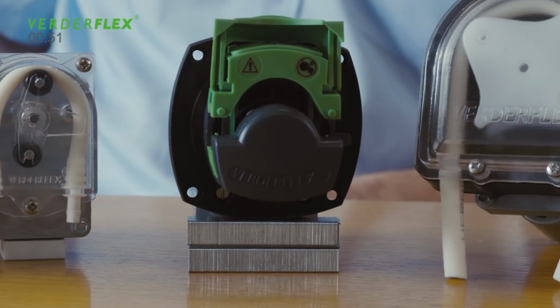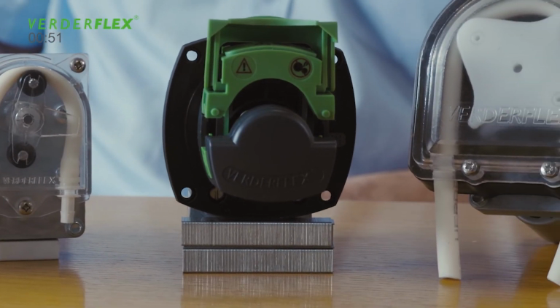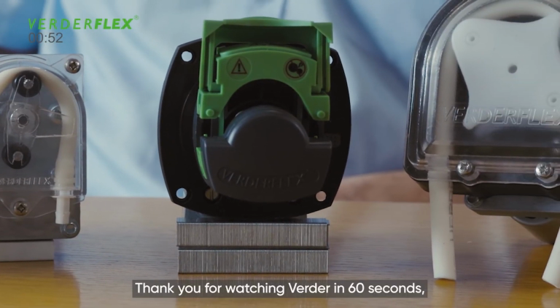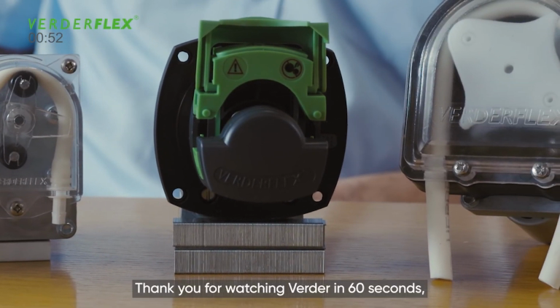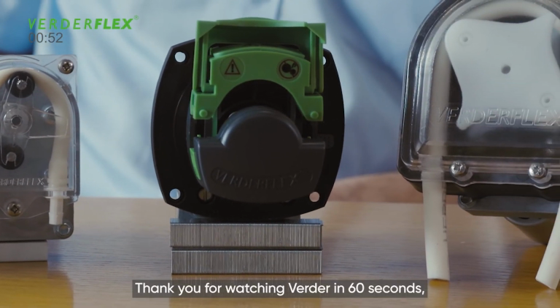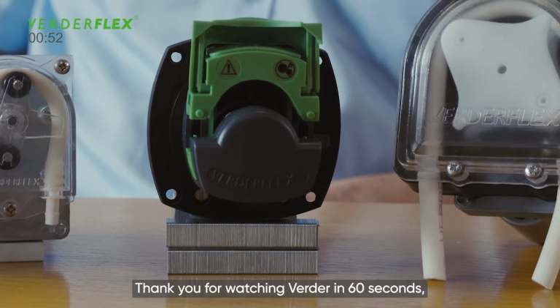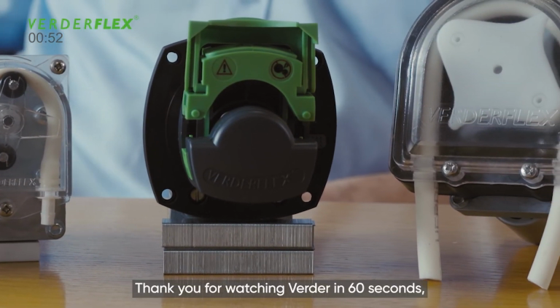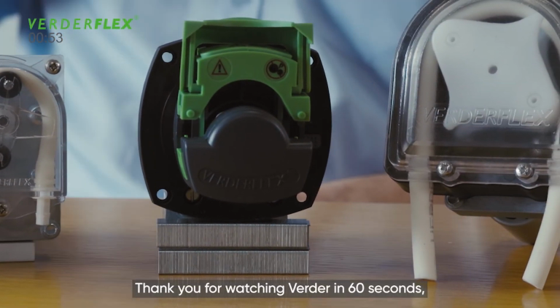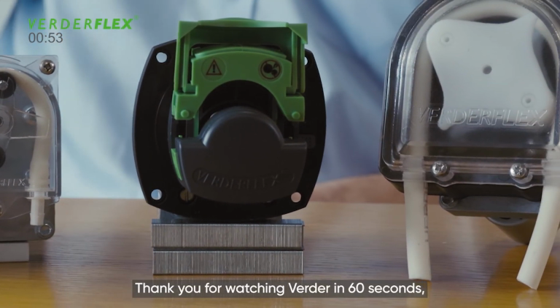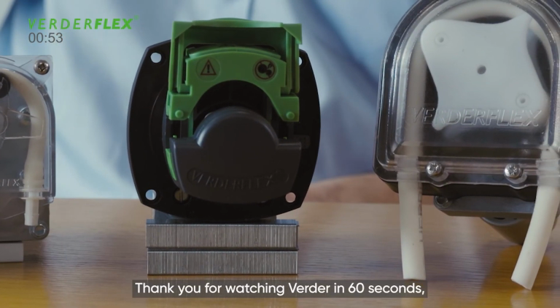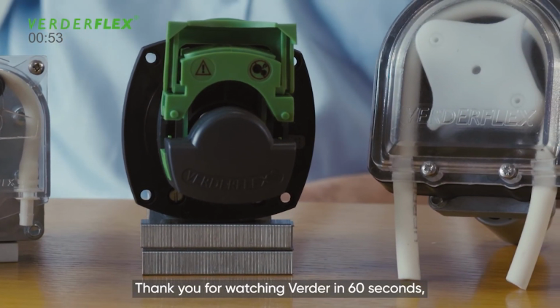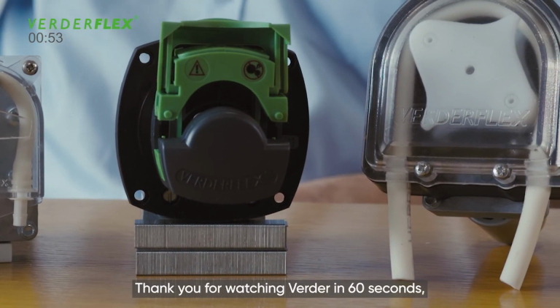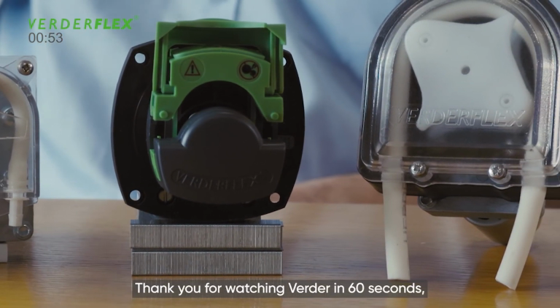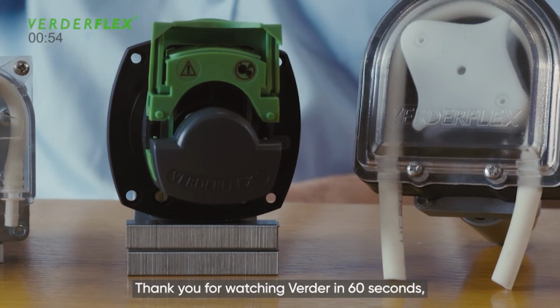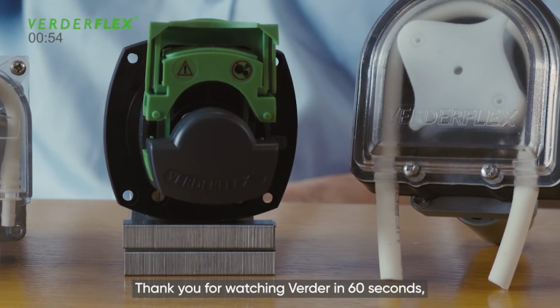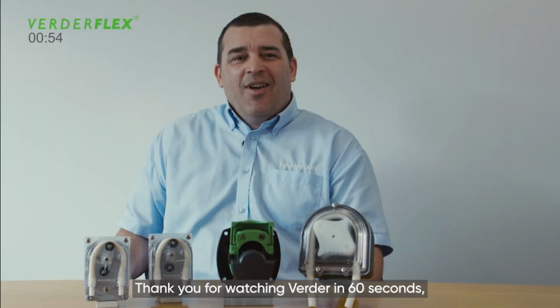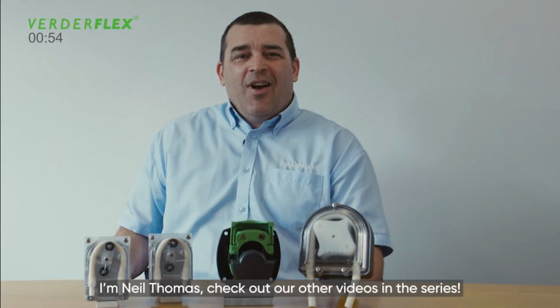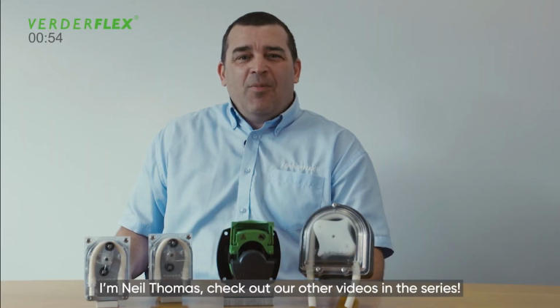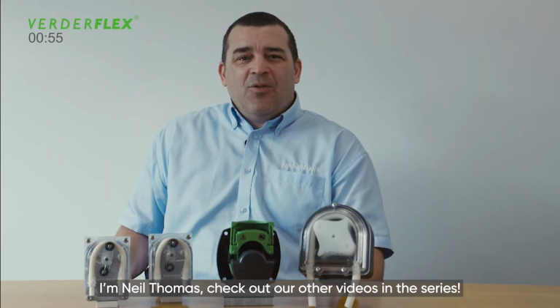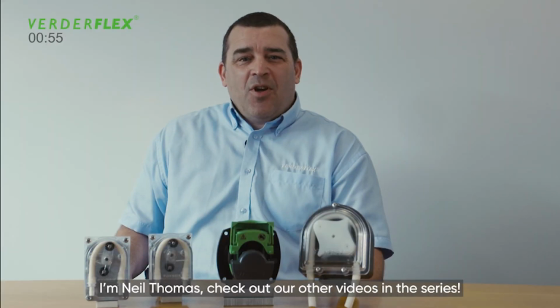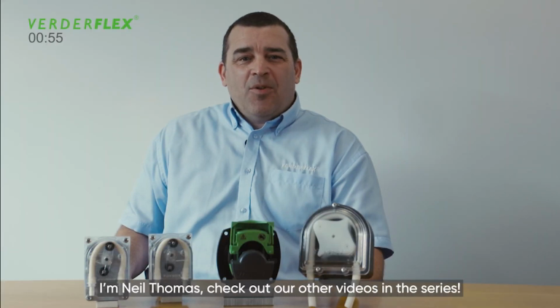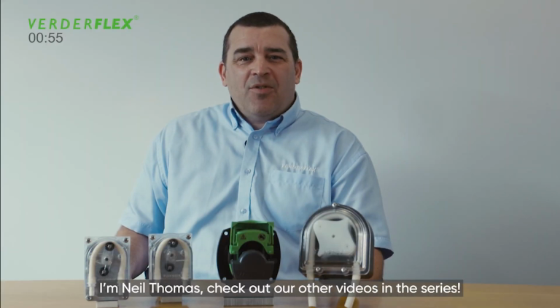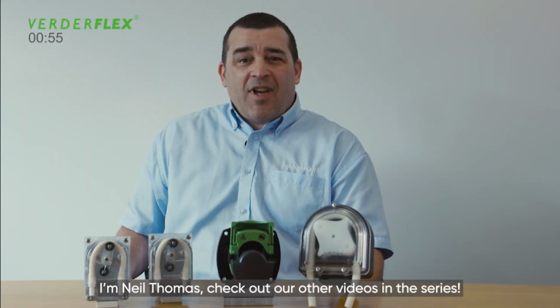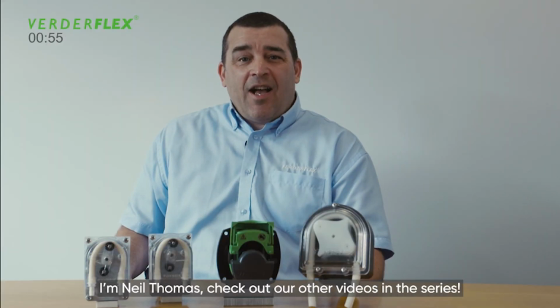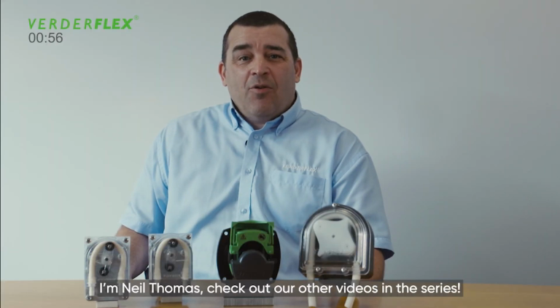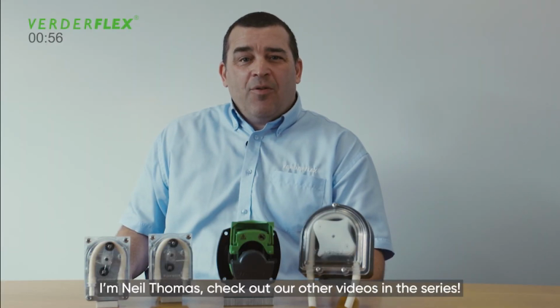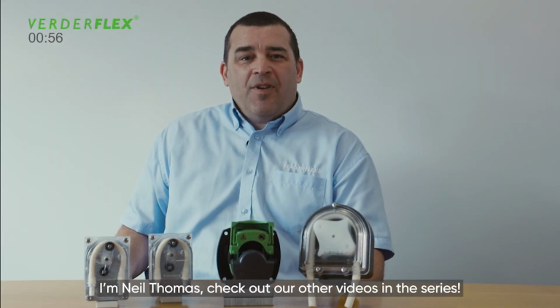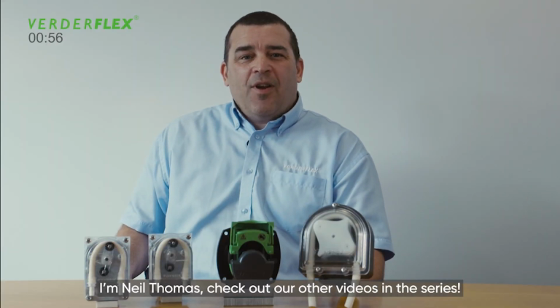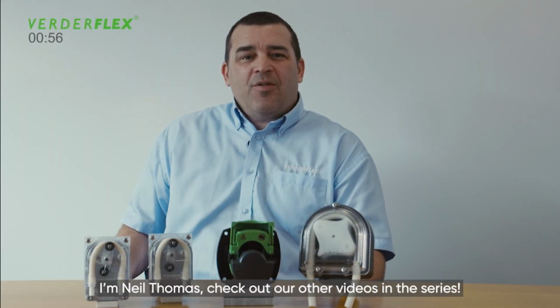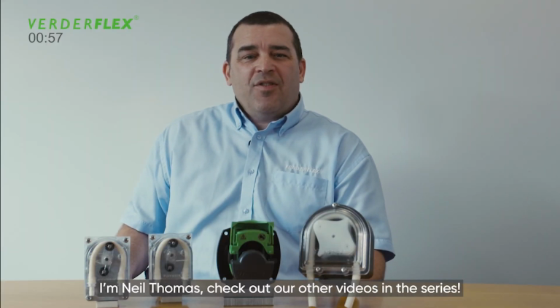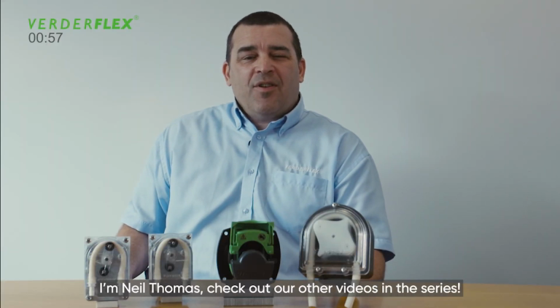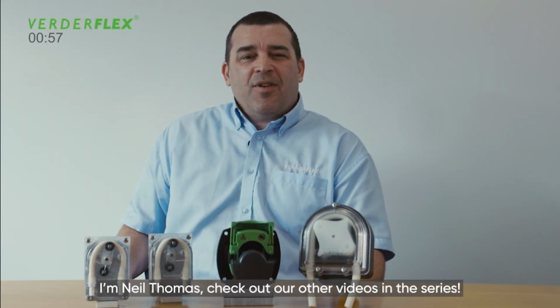Thank you for watching Verda in 60 seconds. I'm Neil Thomas. Check out our other videos in the series.